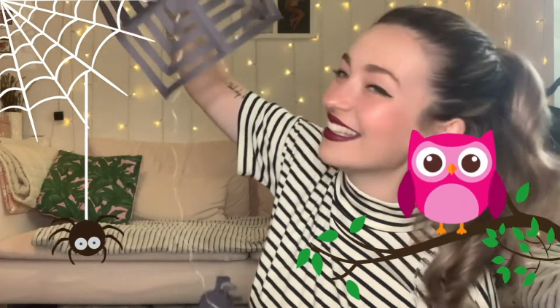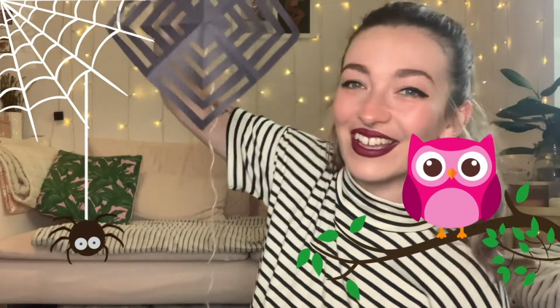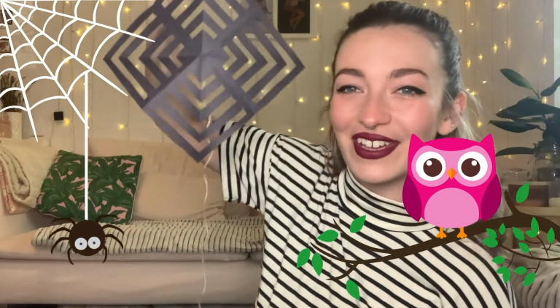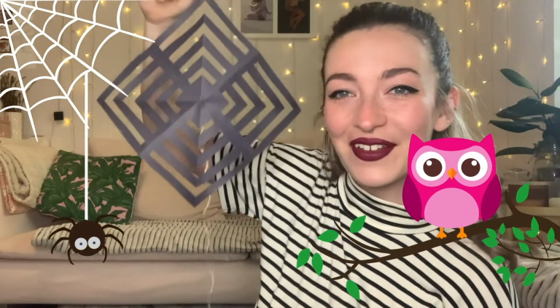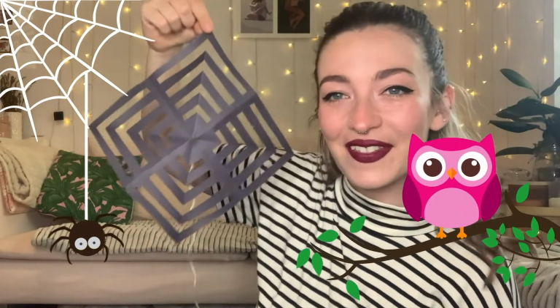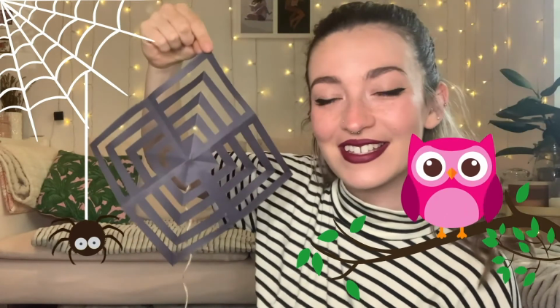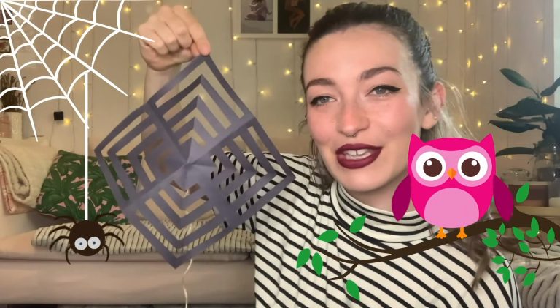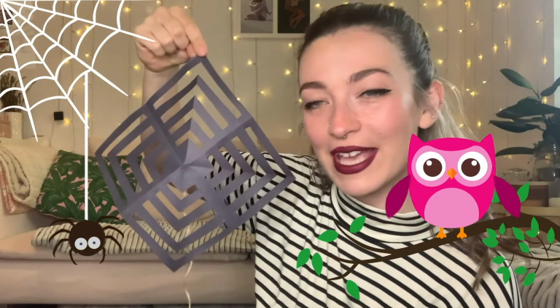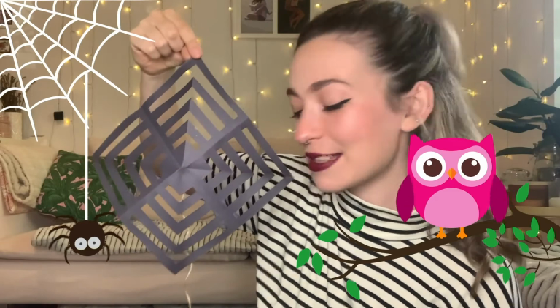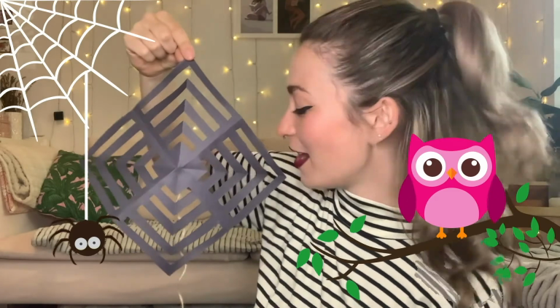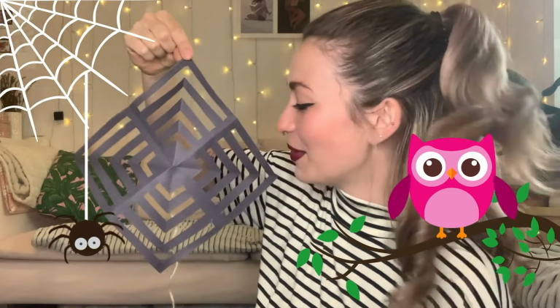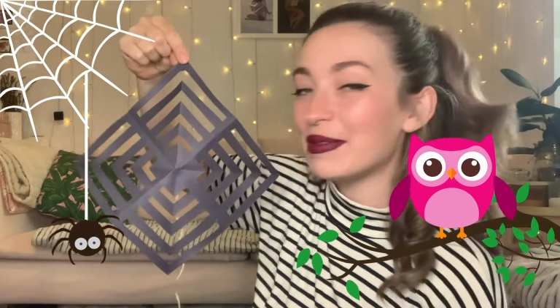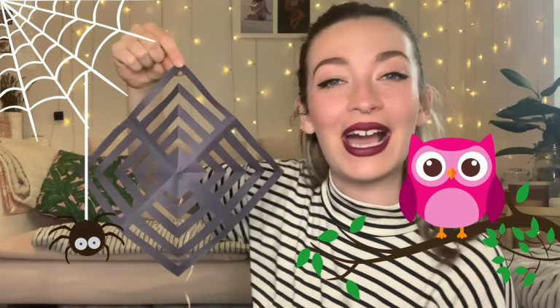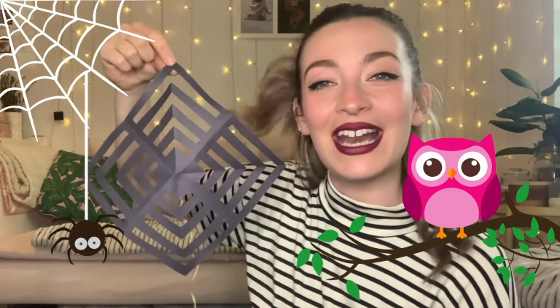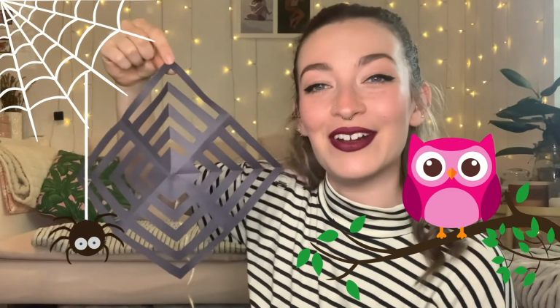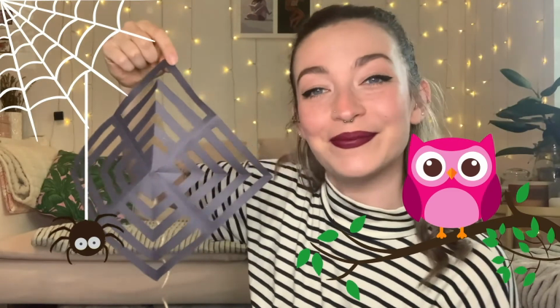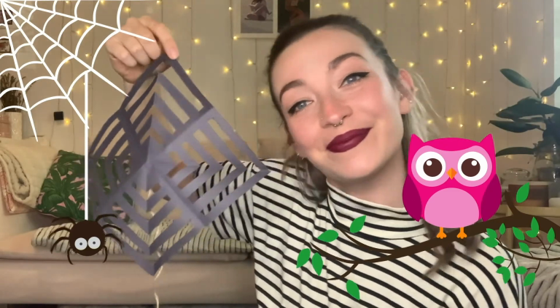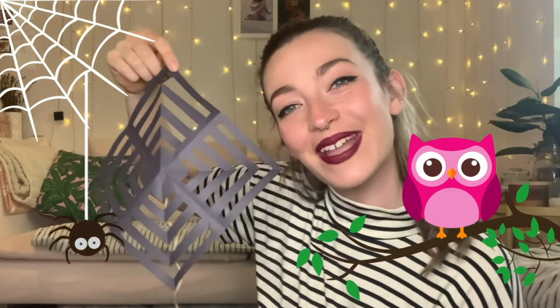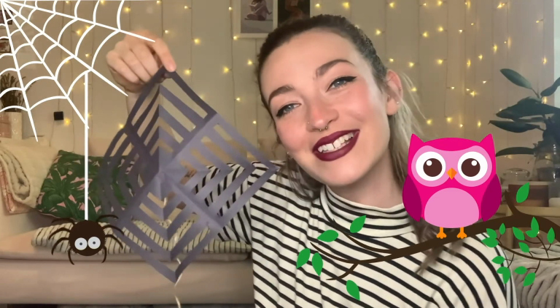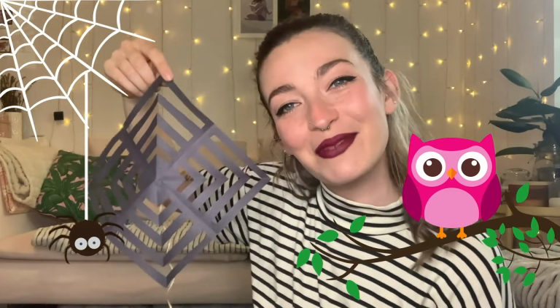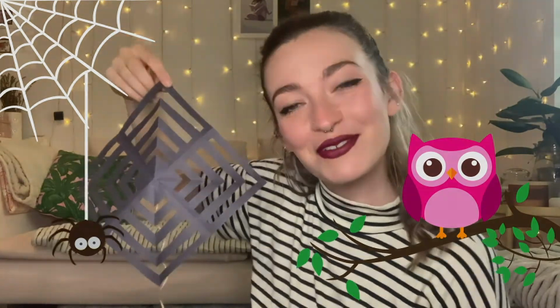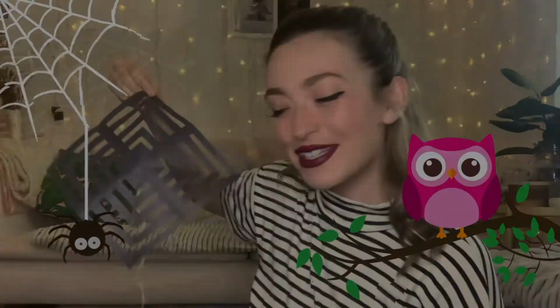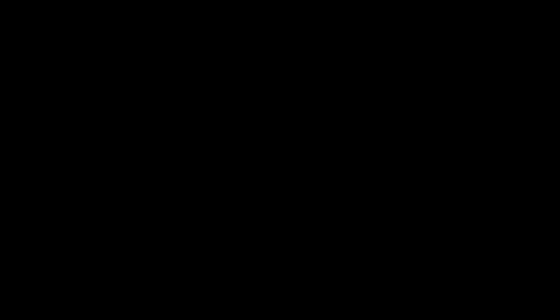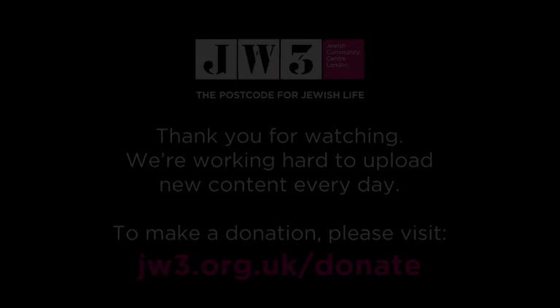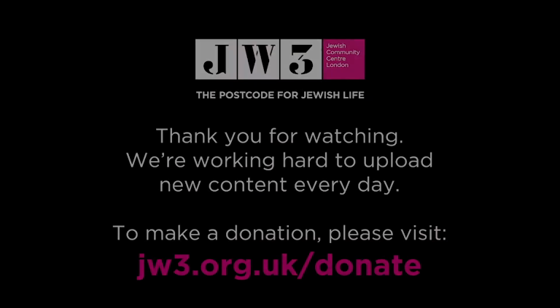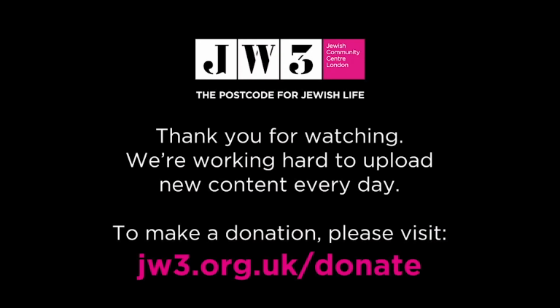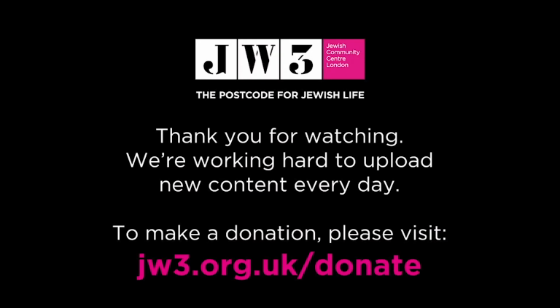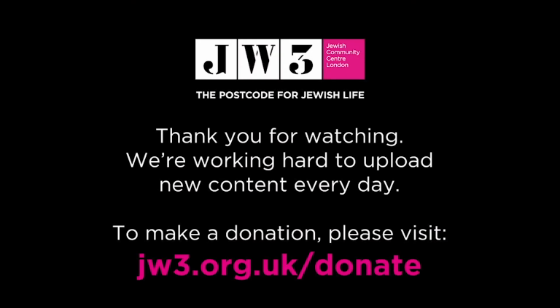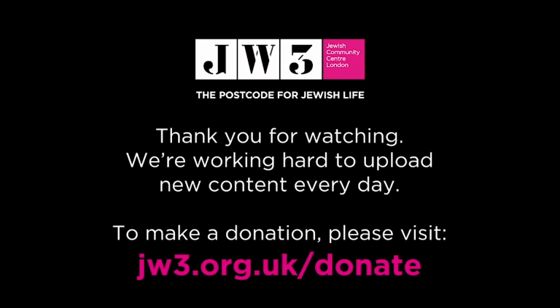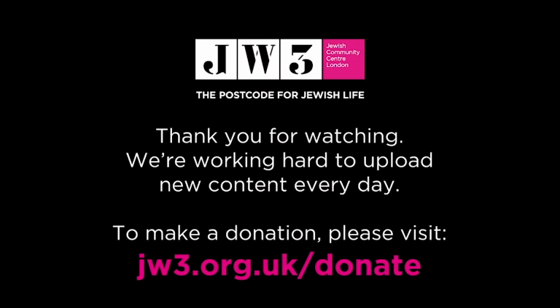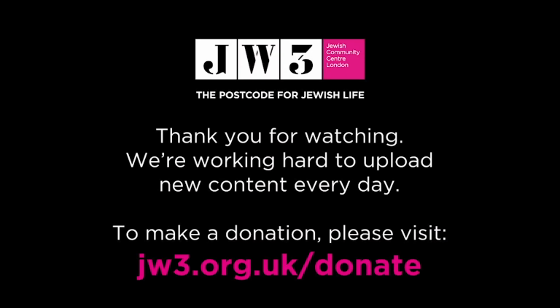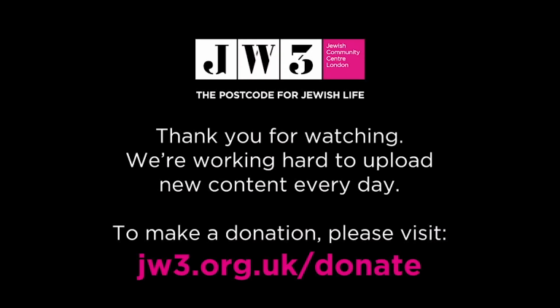There we go — that's how you make a spiderweb and an owl. Thanks so much for joining, see you next week, bye bye!